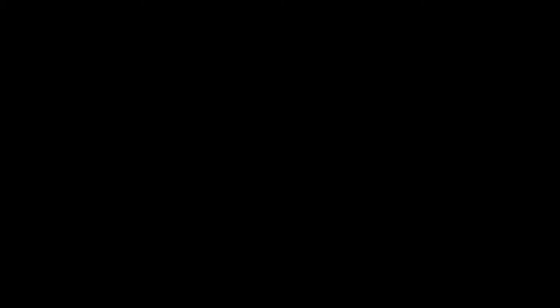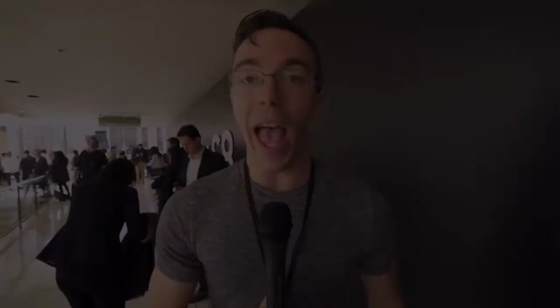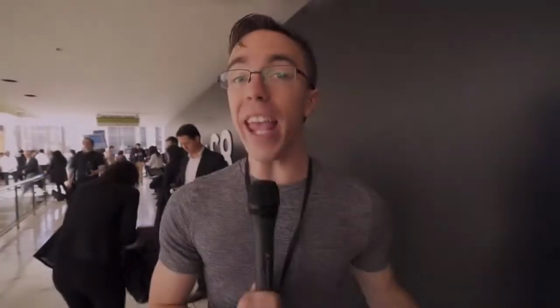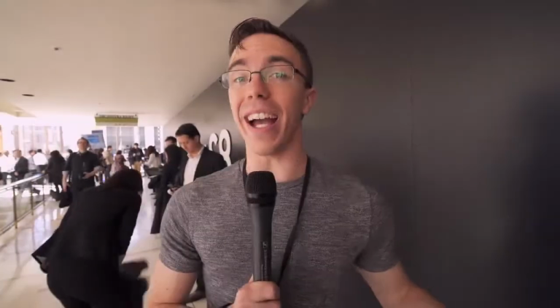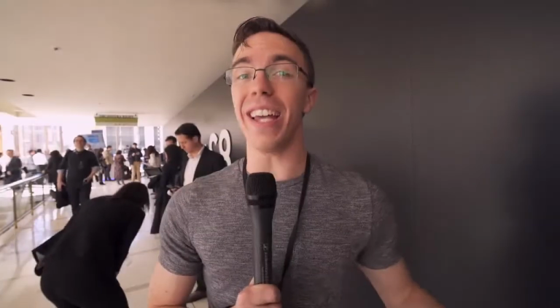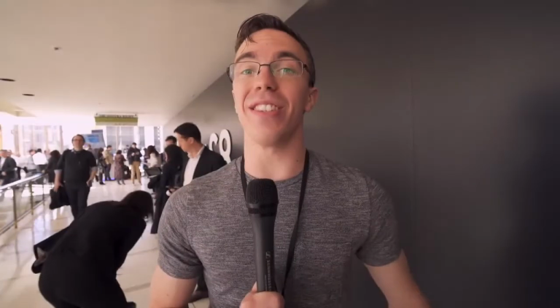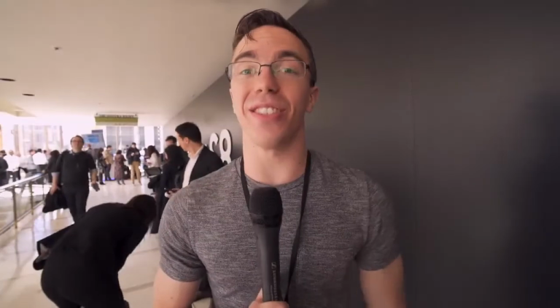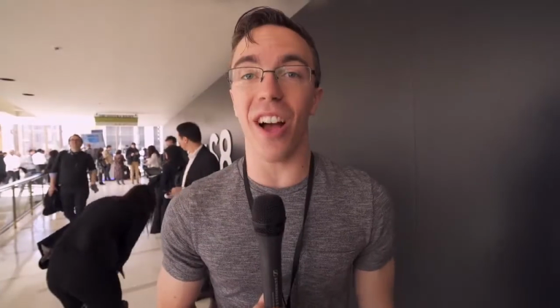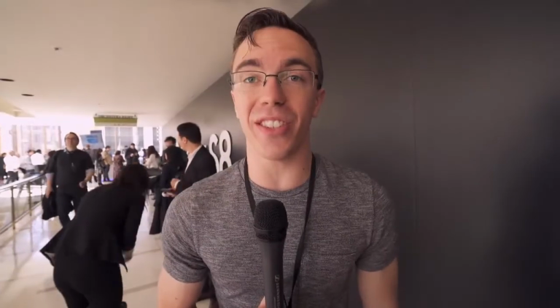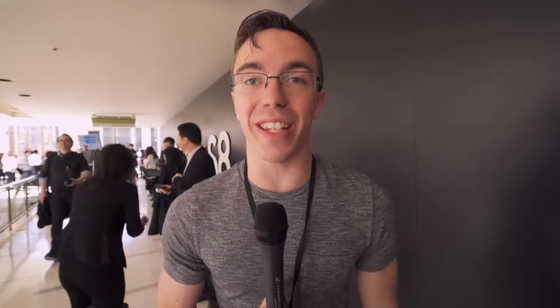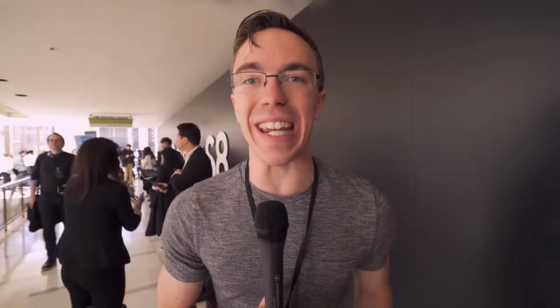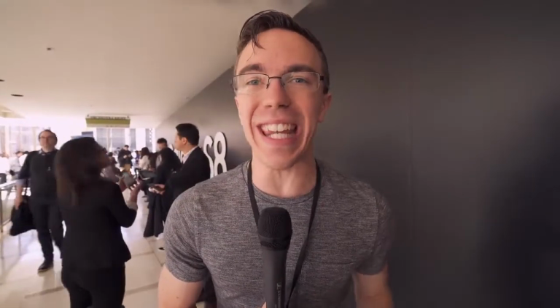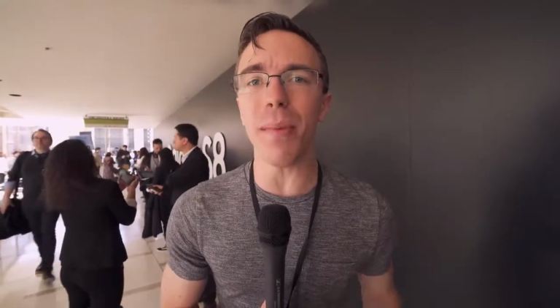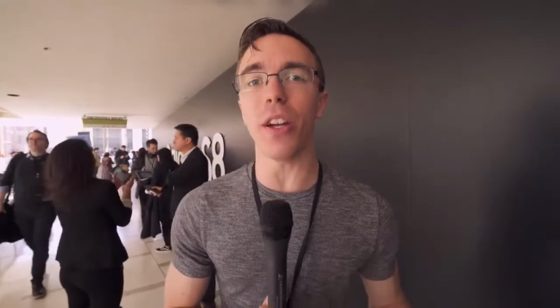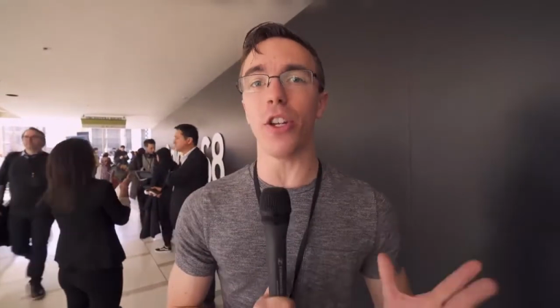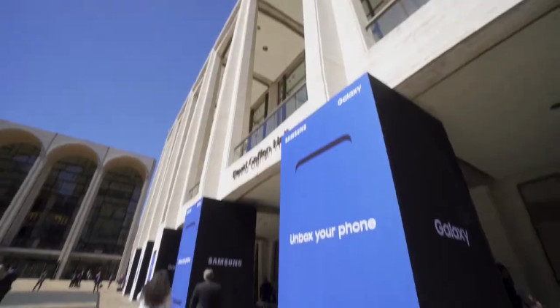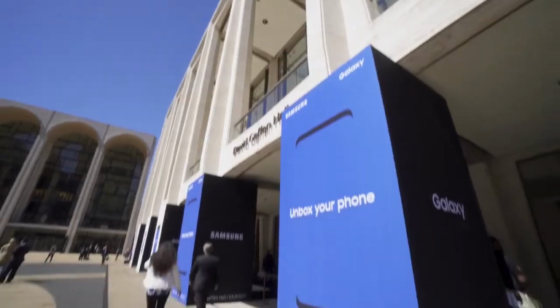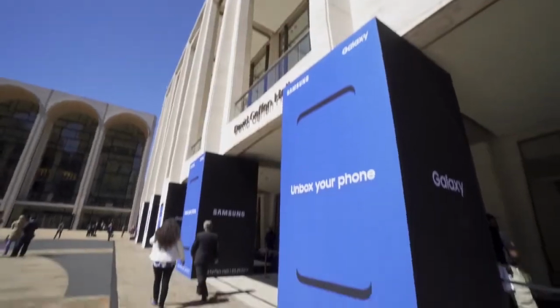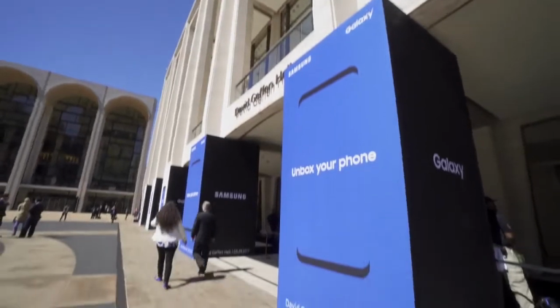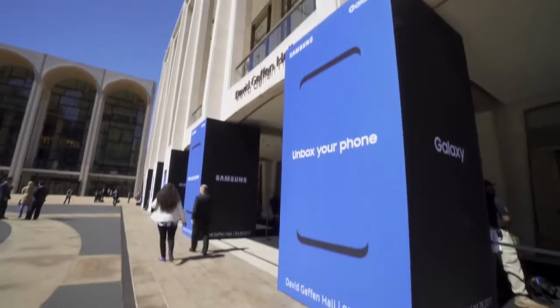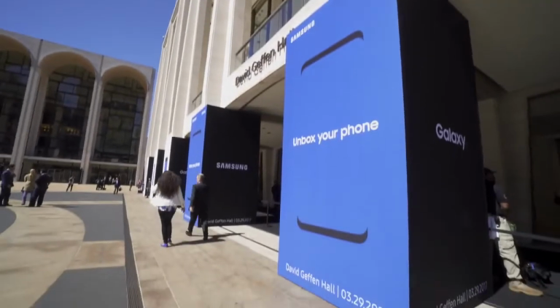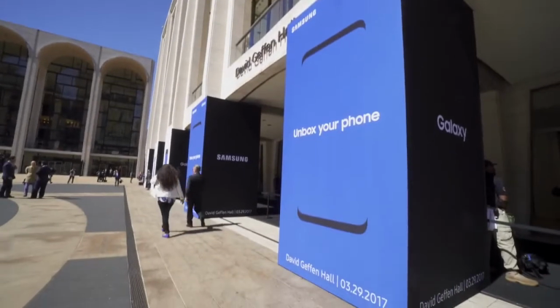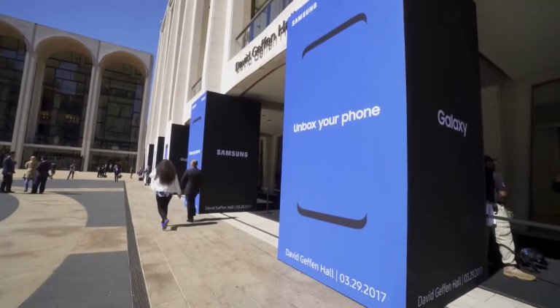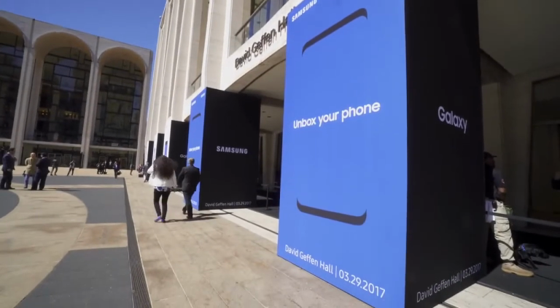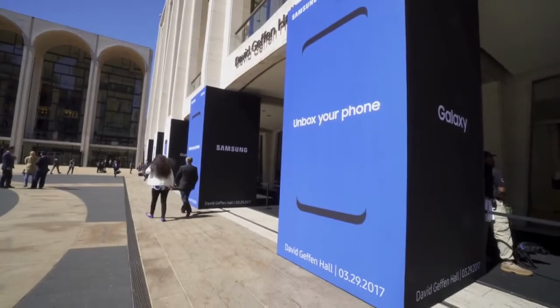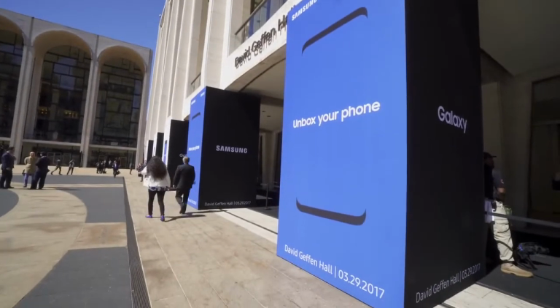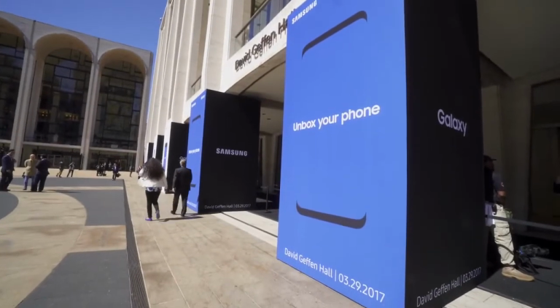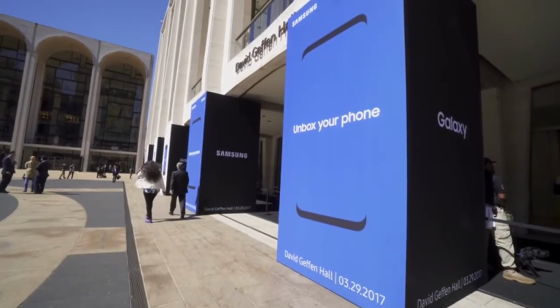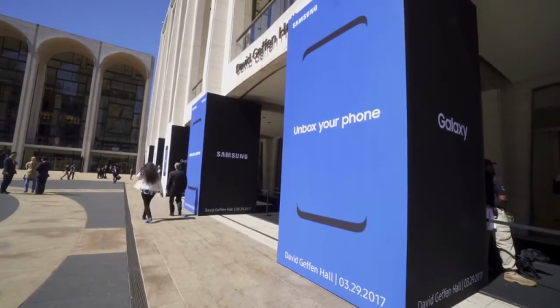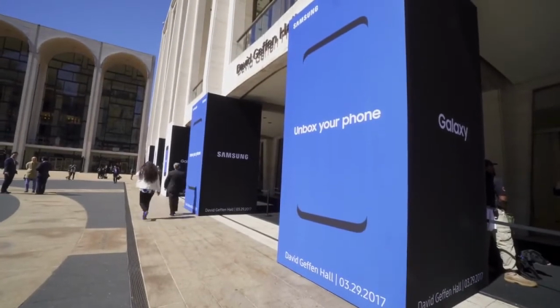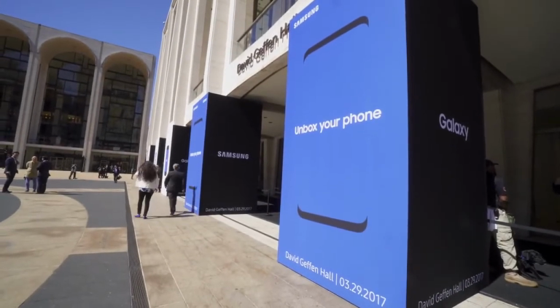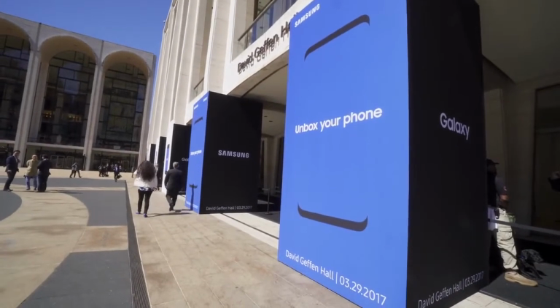Hey guys, this is Austin. And today I'm here in New York City for the launch of the Samsung Galaxy S8.